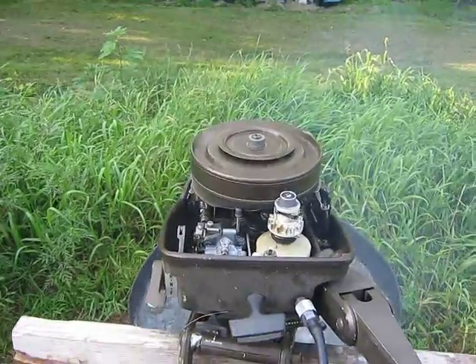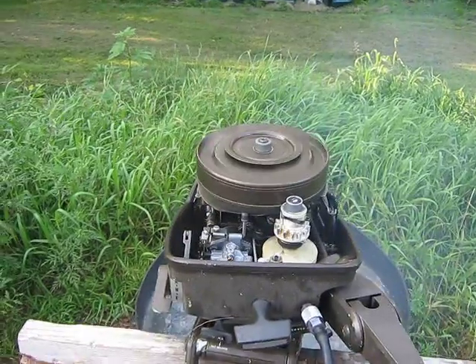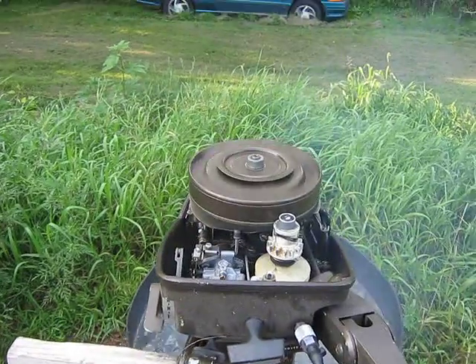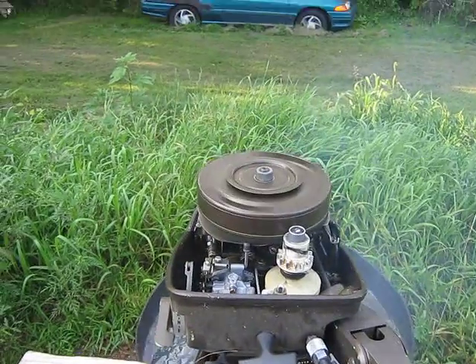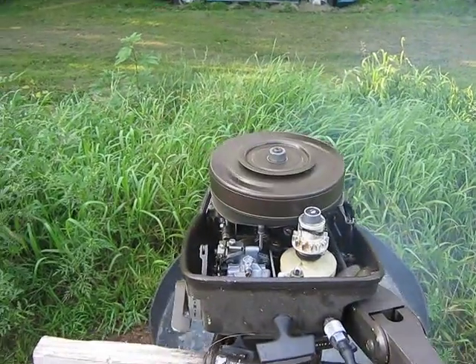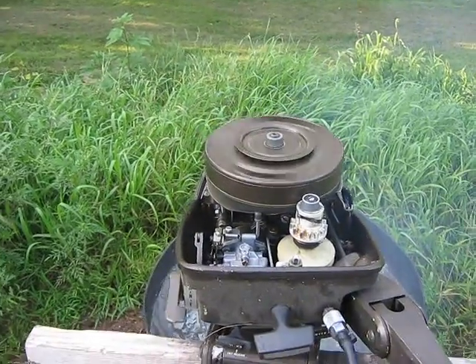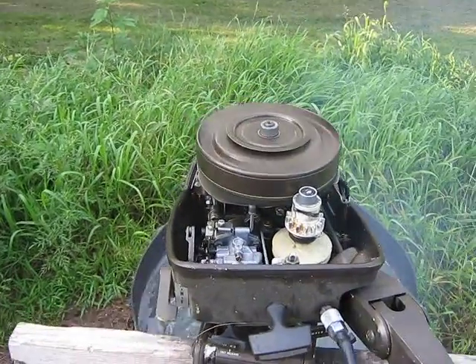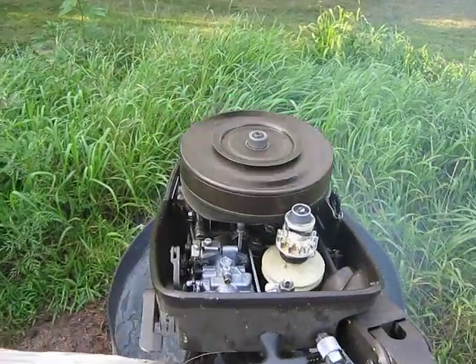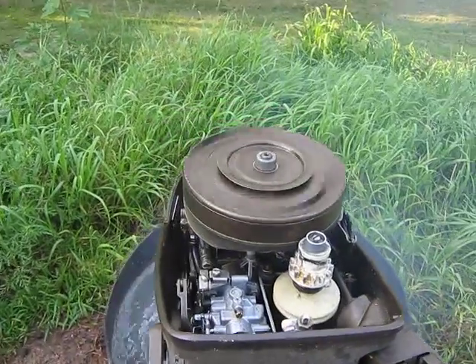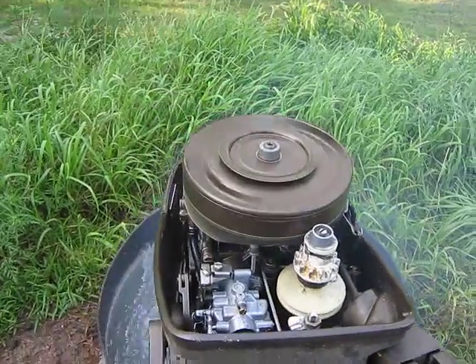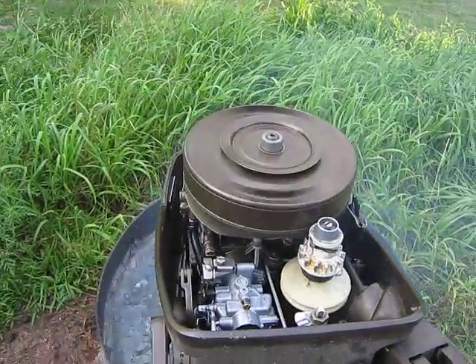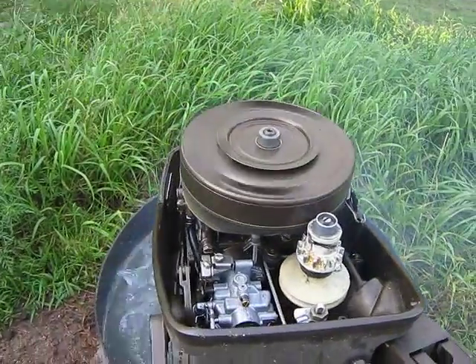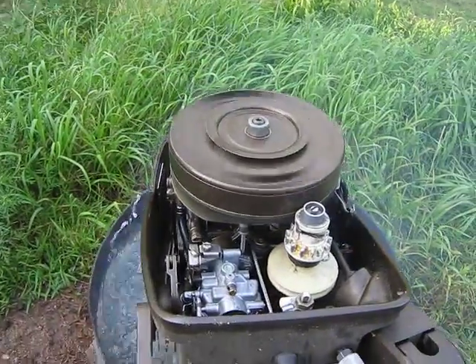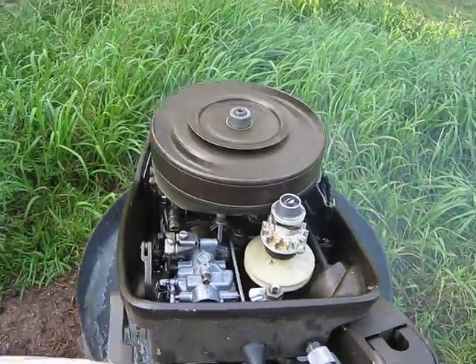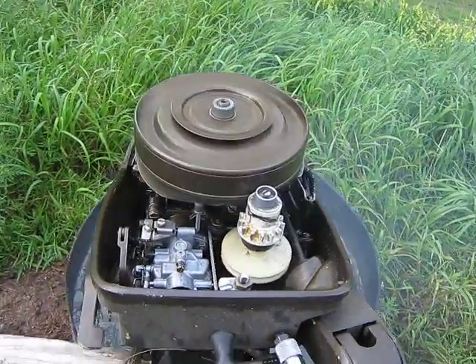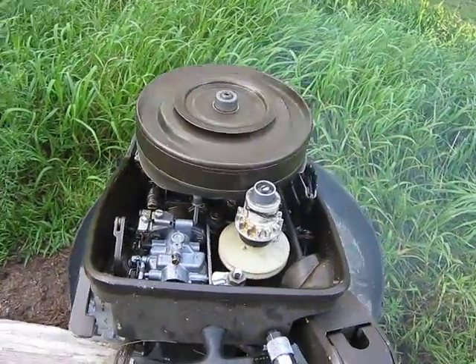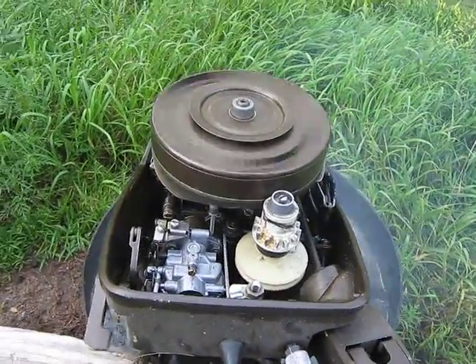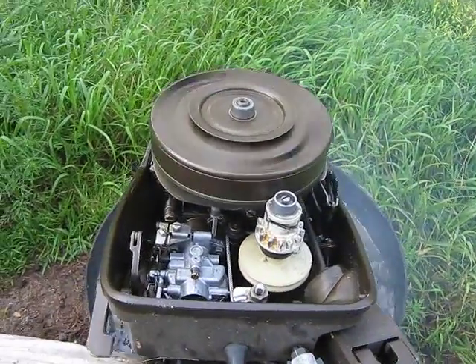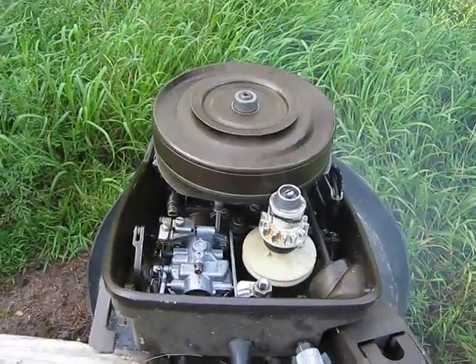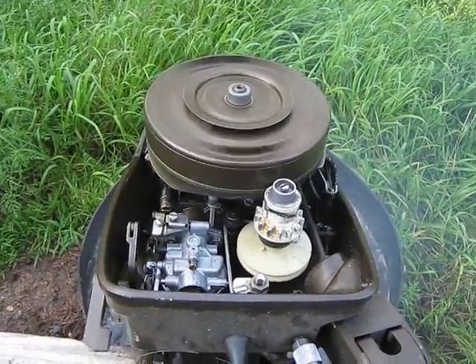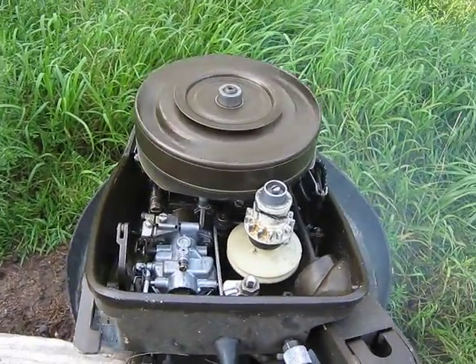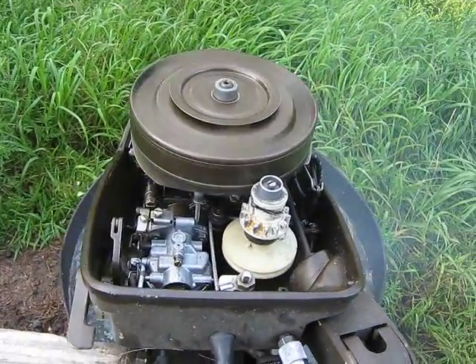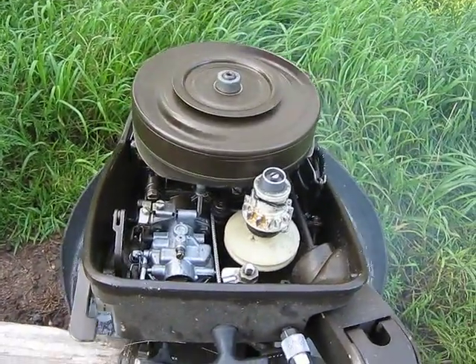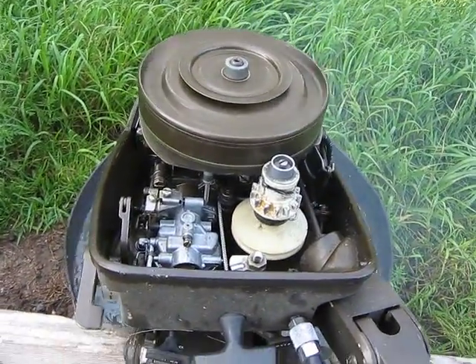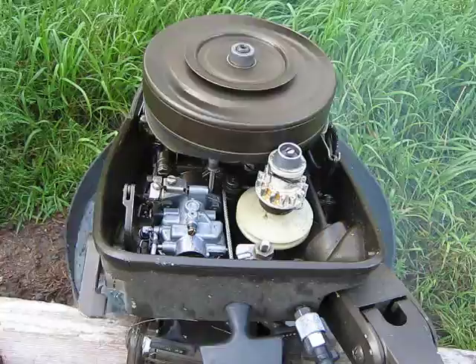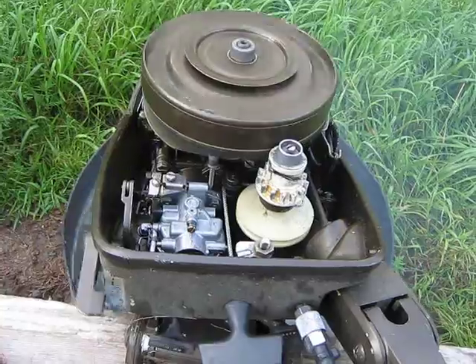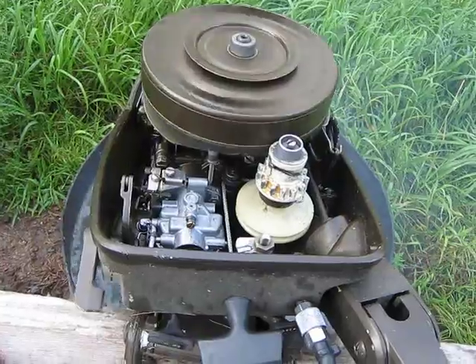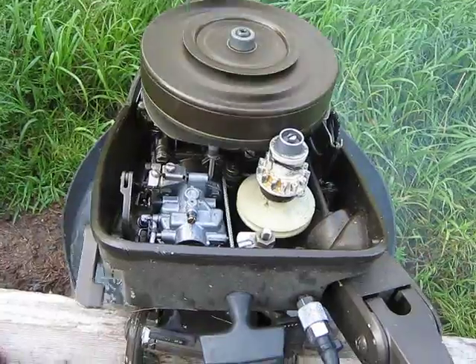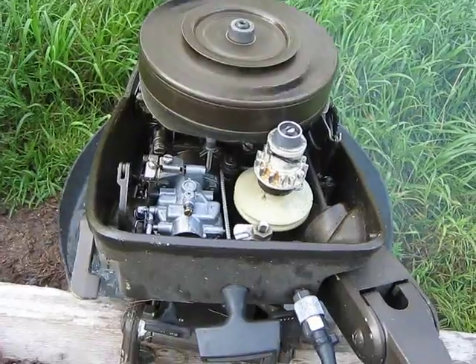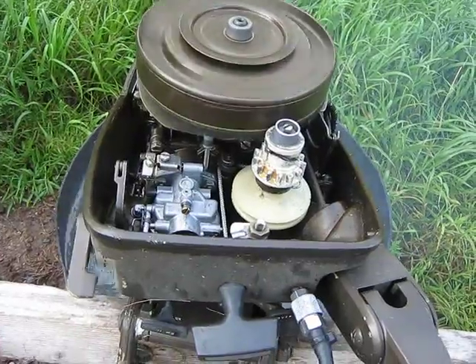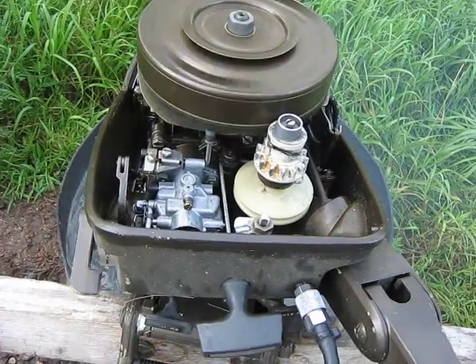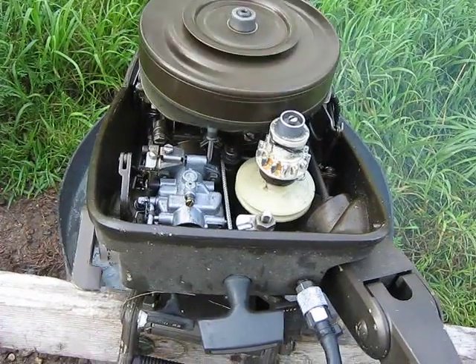I got one to run lean here. This is the misfire they do when they're lean.